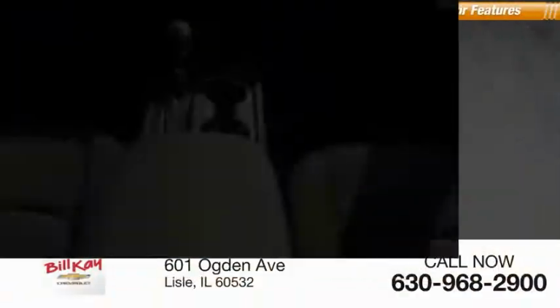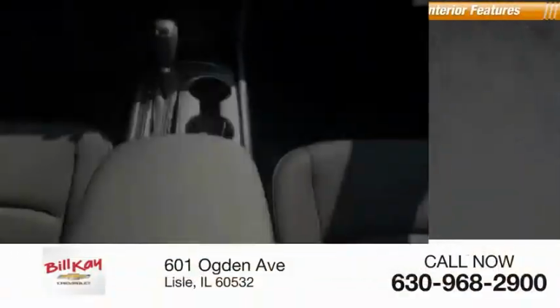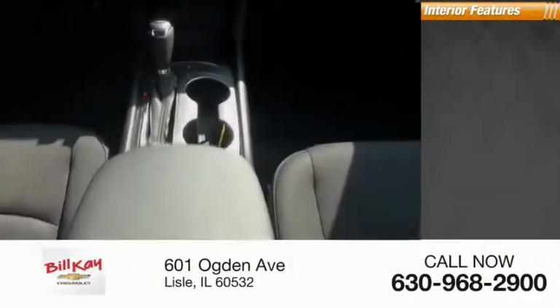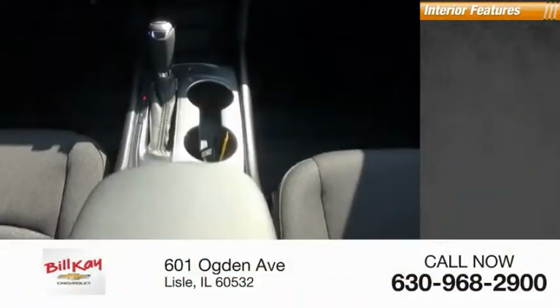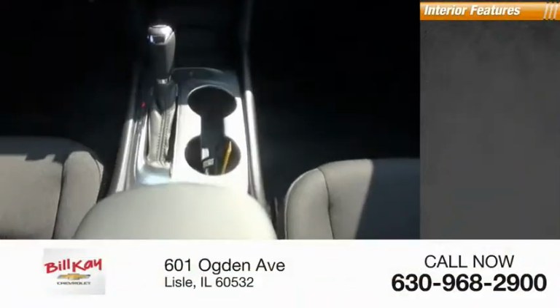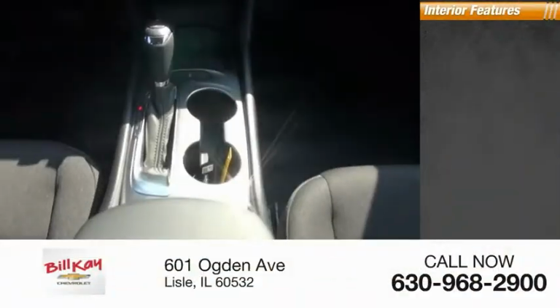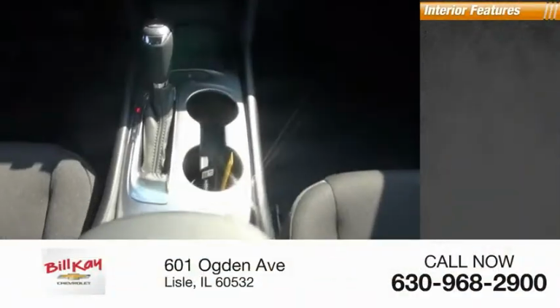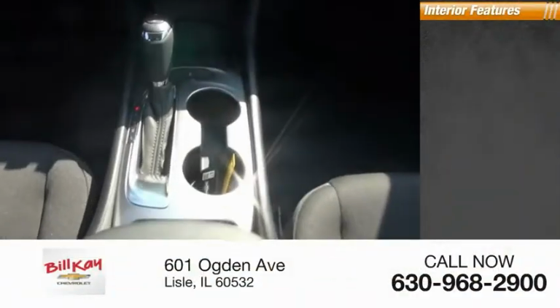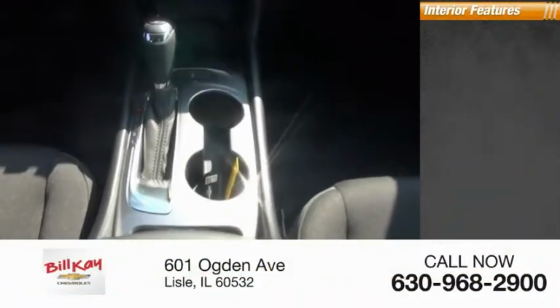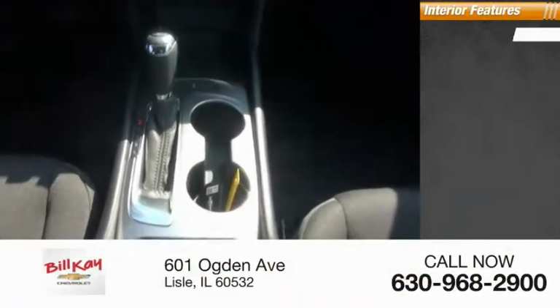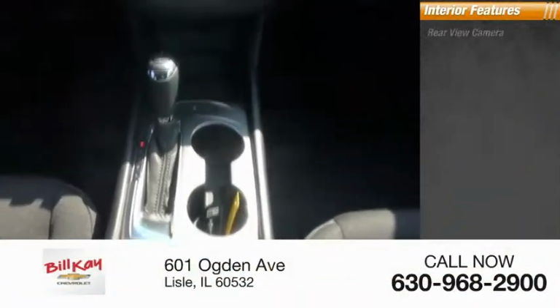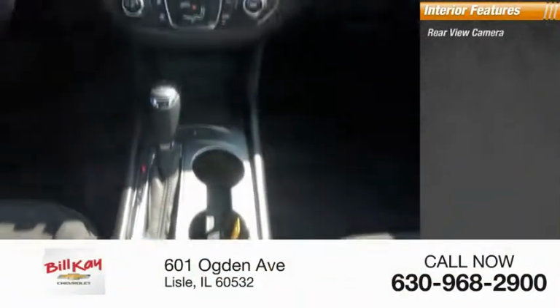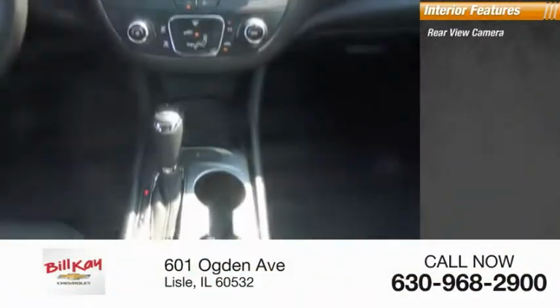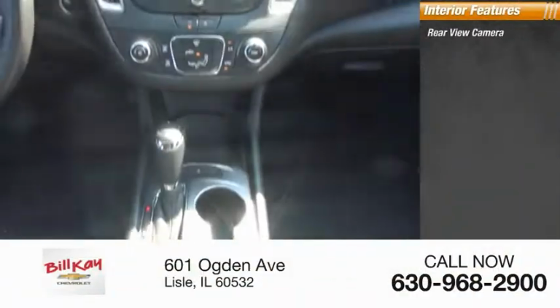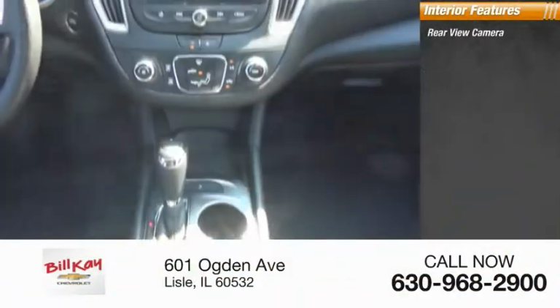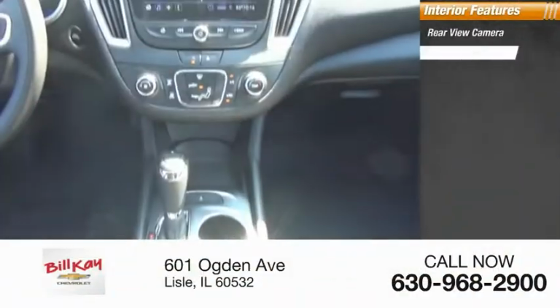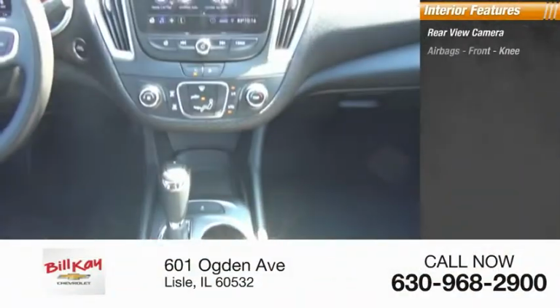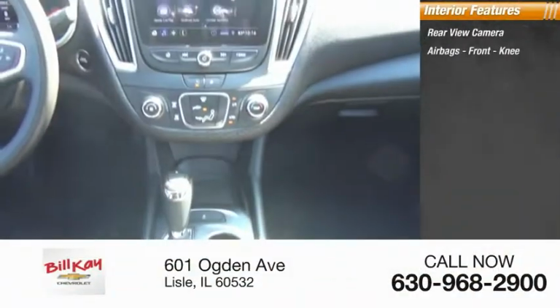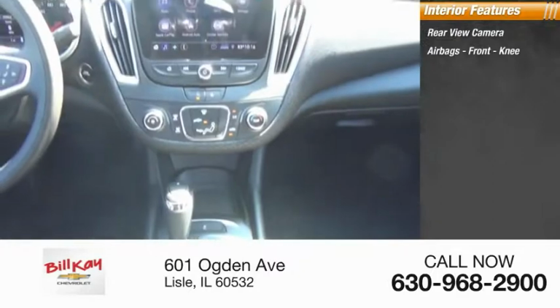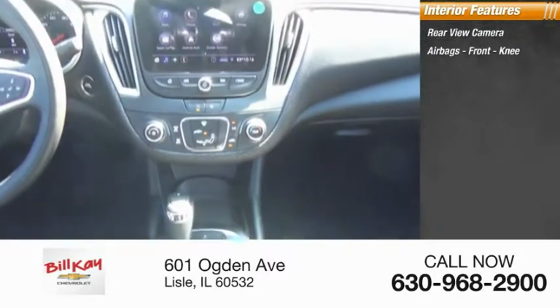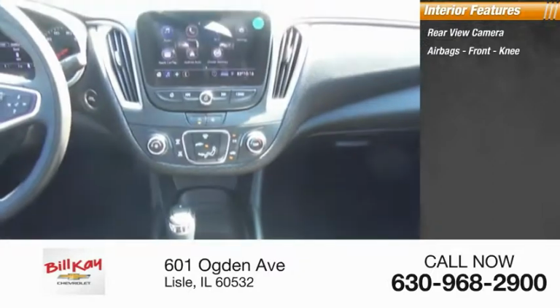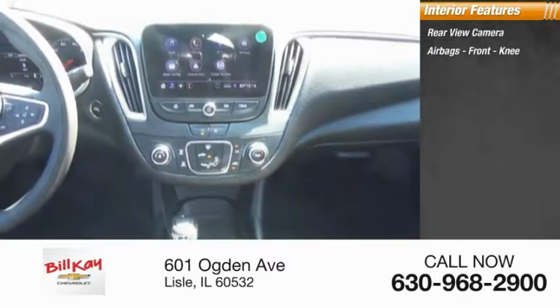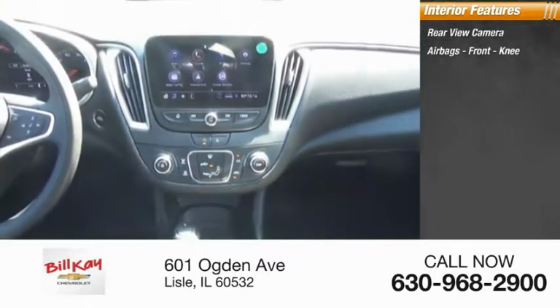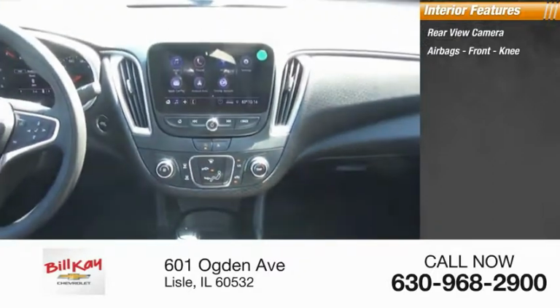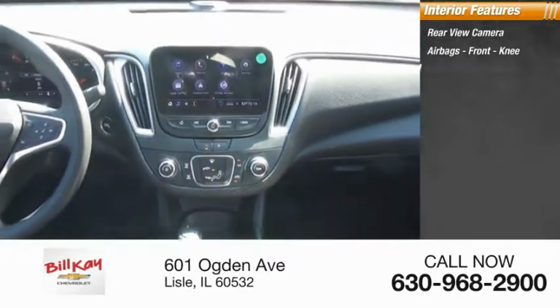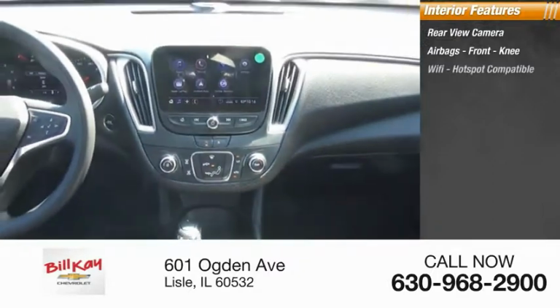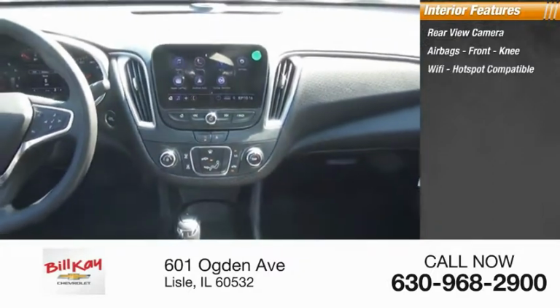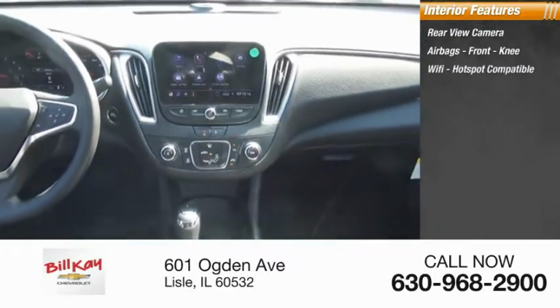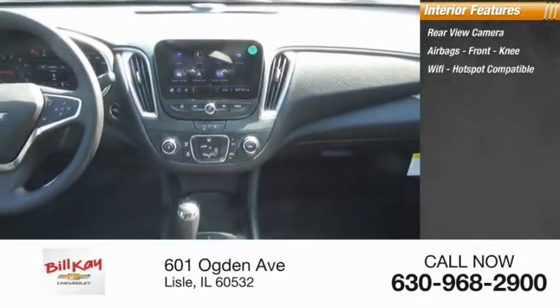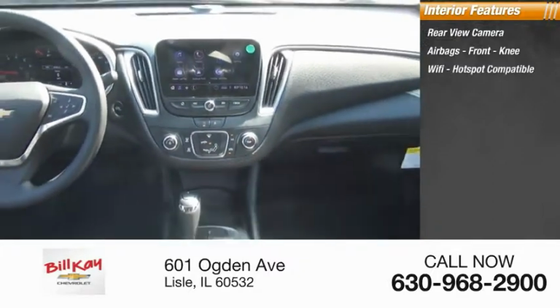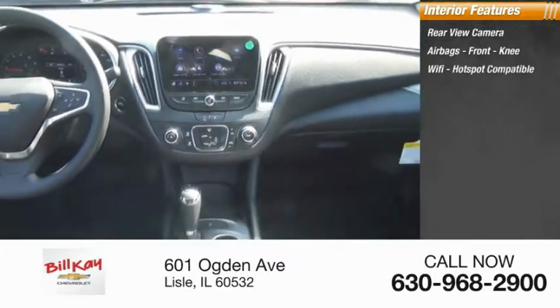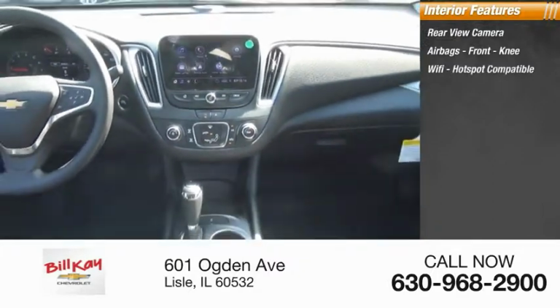Inside you'll find a rear view camera, airbags, front knee airbags, and Wi-Fi hotspot compatibility.